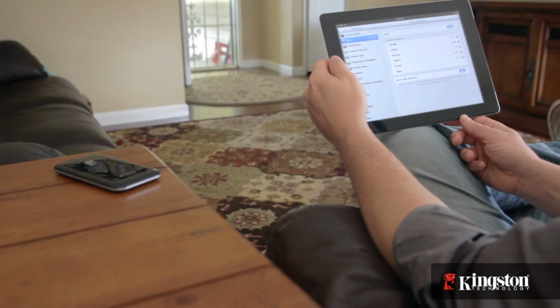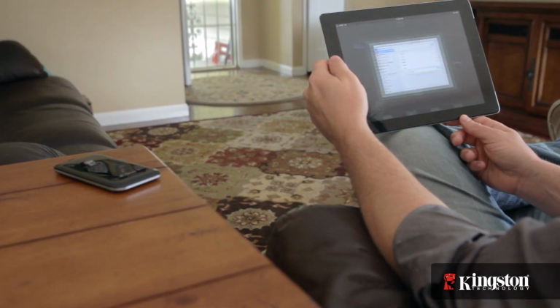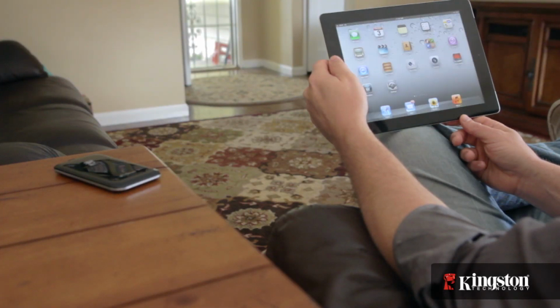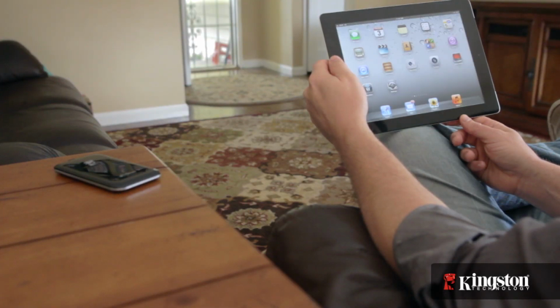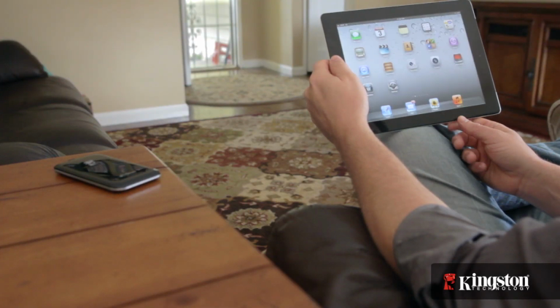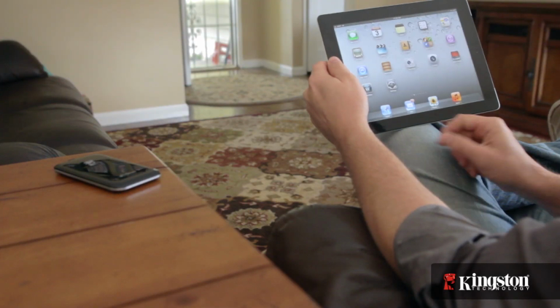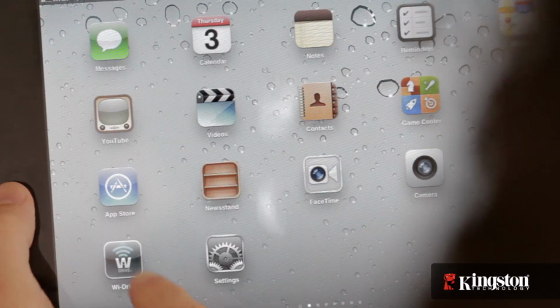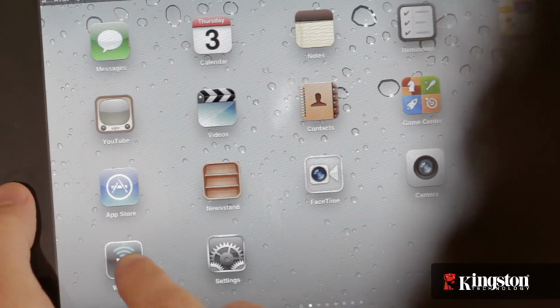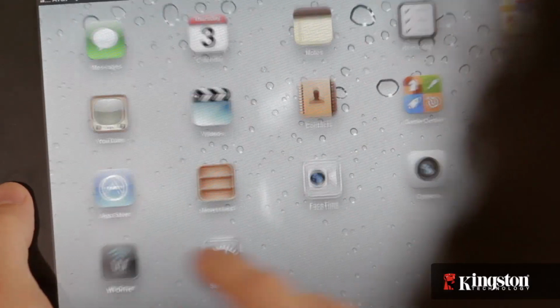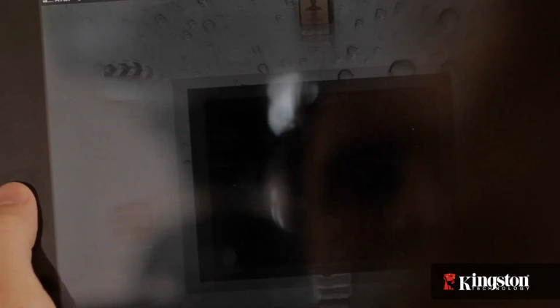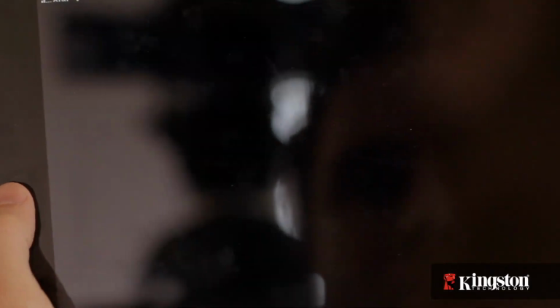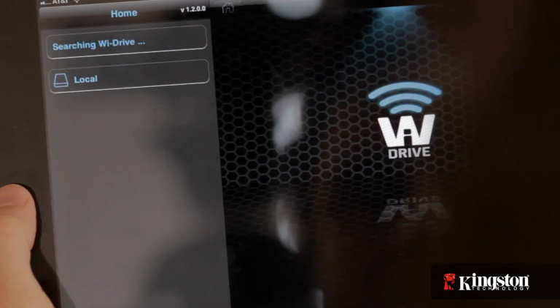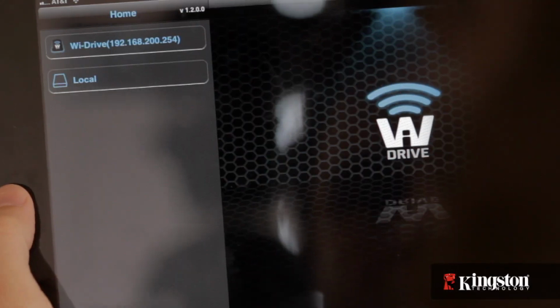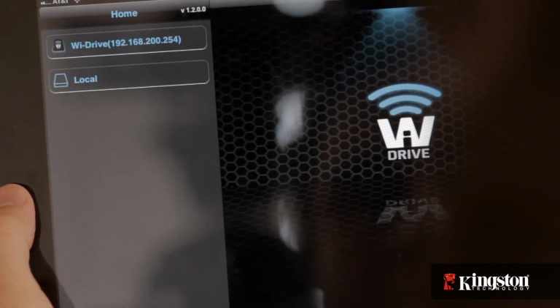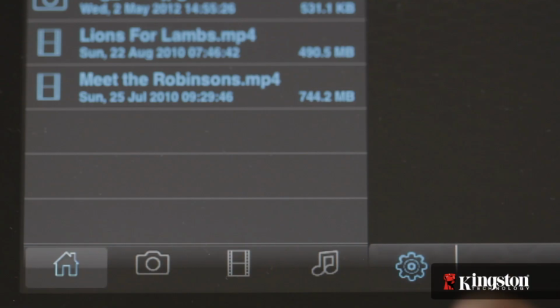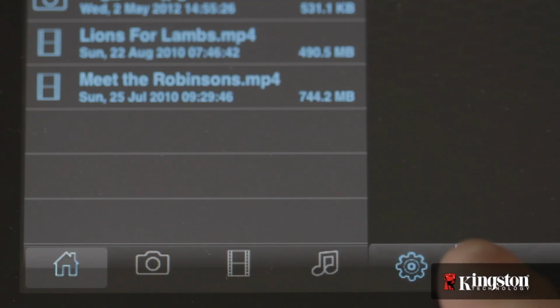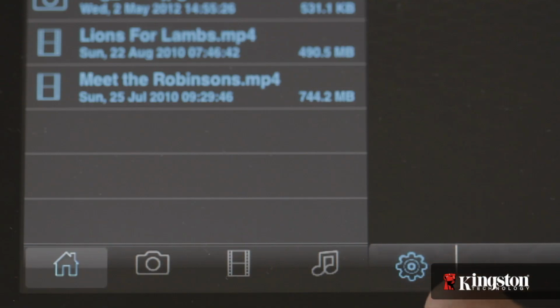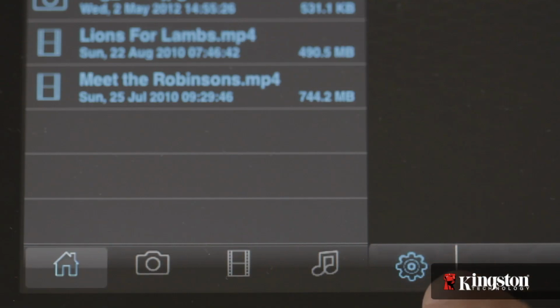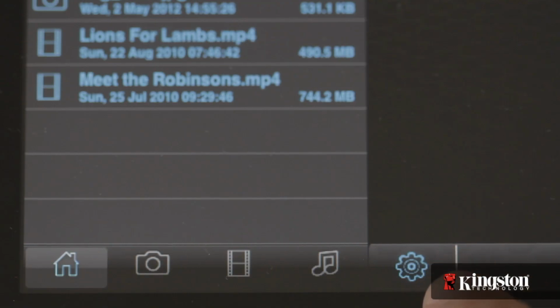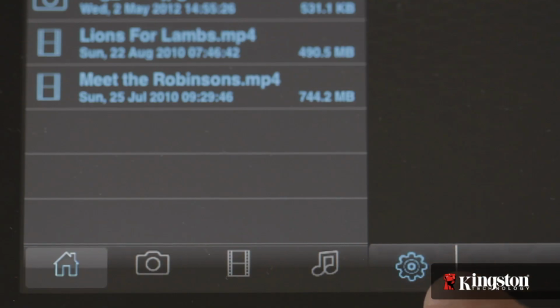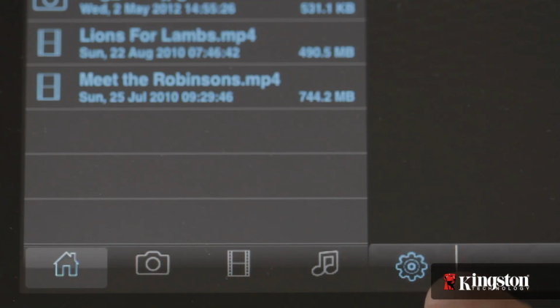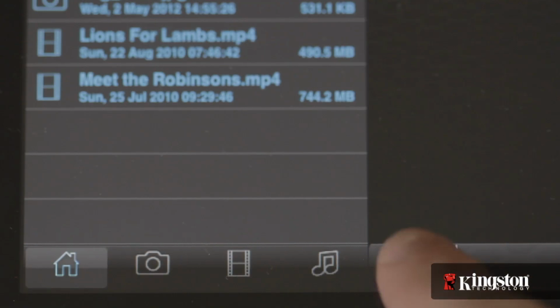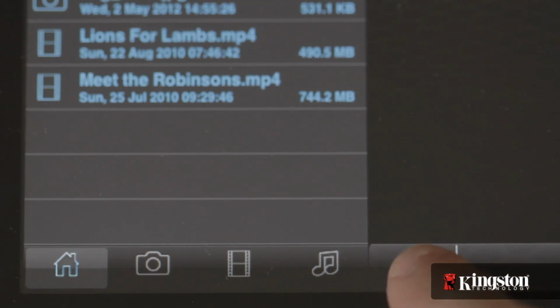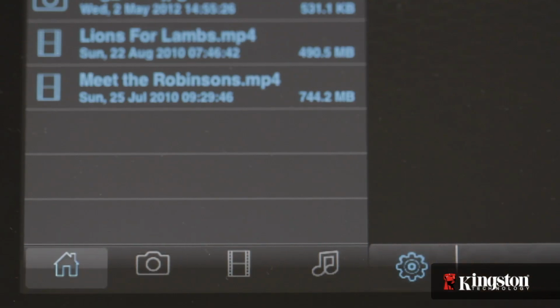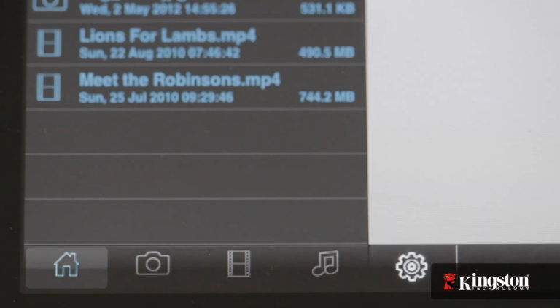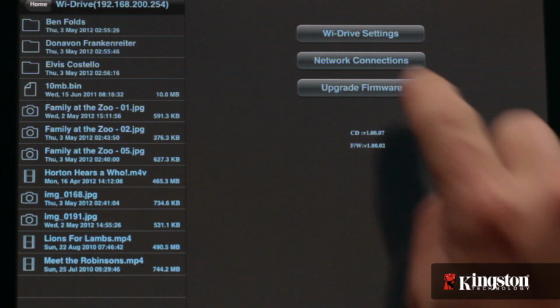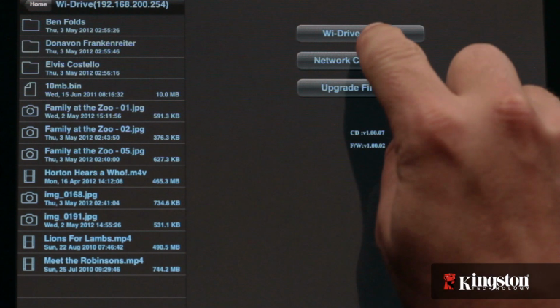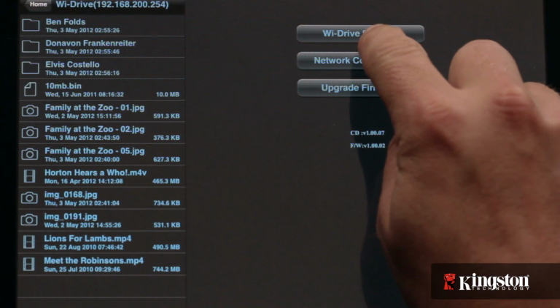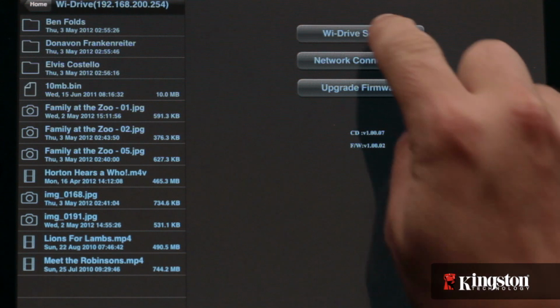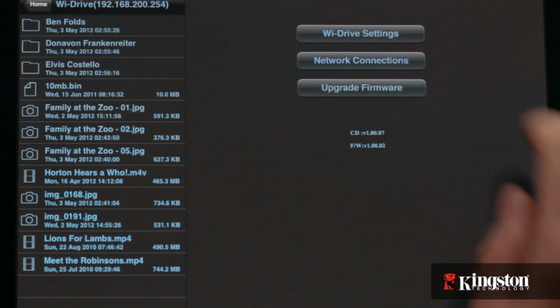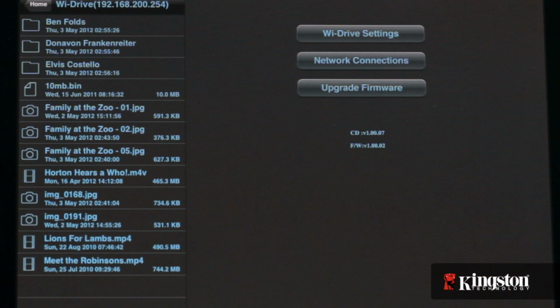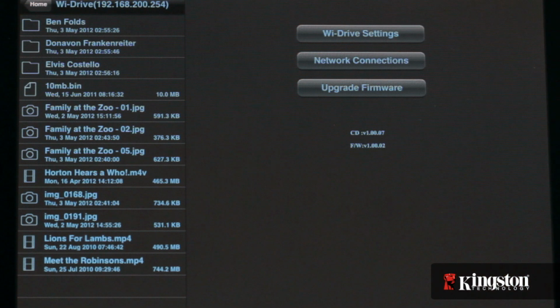After you're connected to the YDrive, select the Settings icon in the lower left-hand corner that looks like a gear, and then select YDrive Settings.